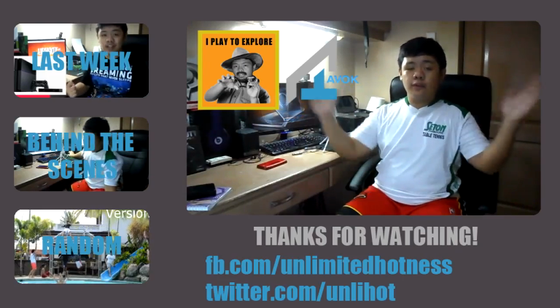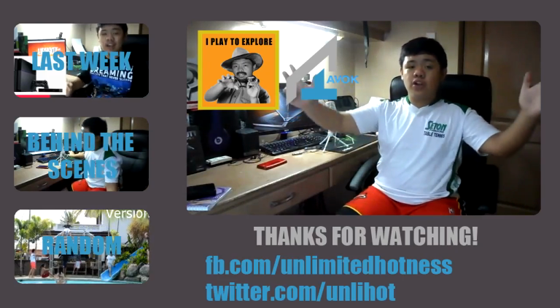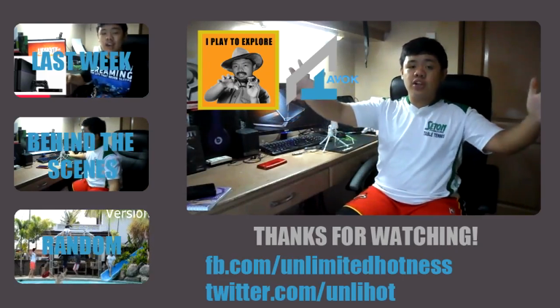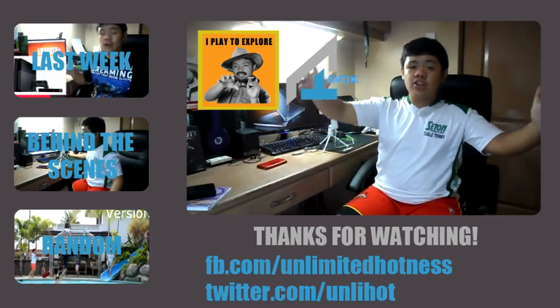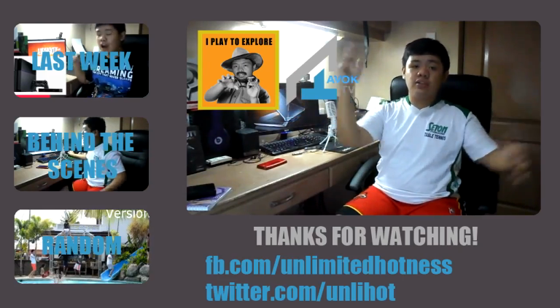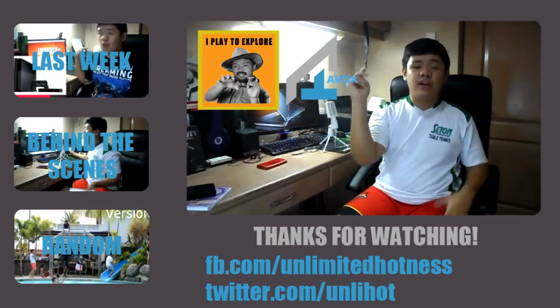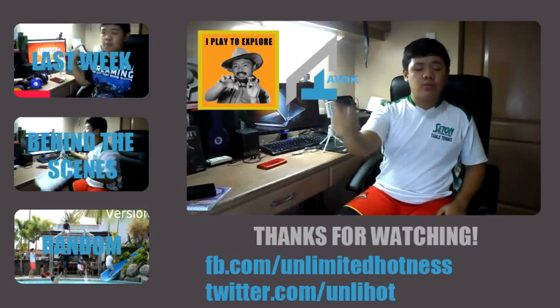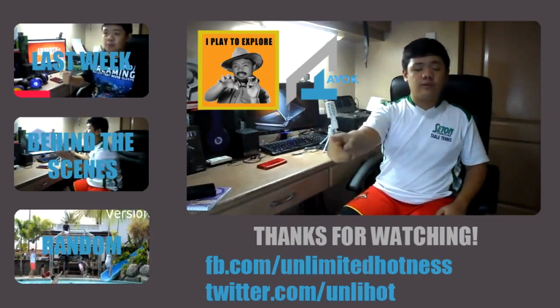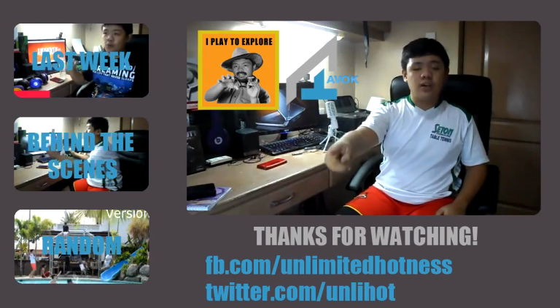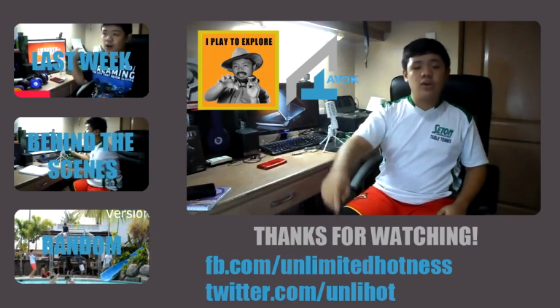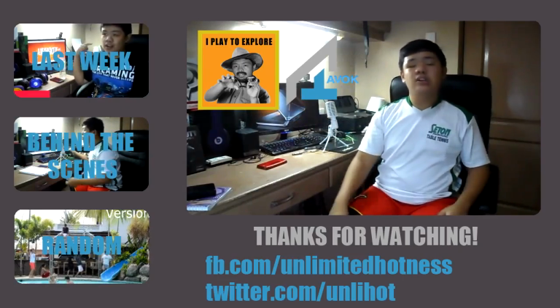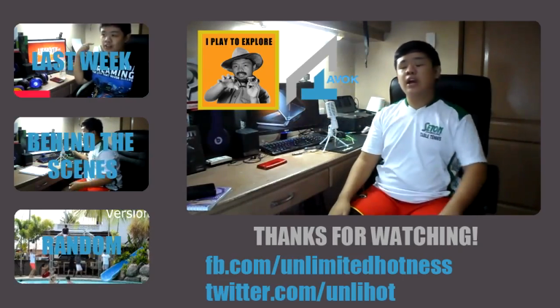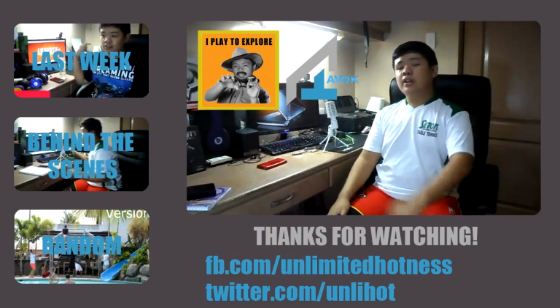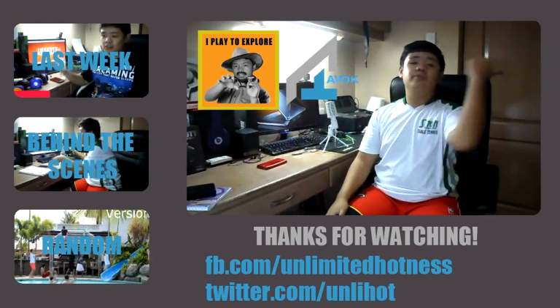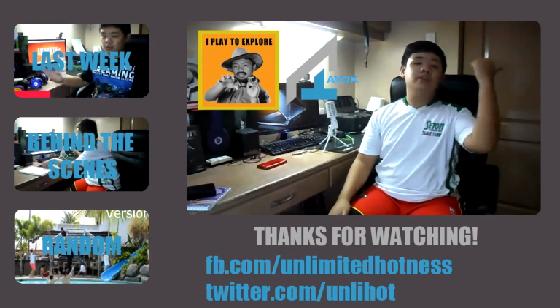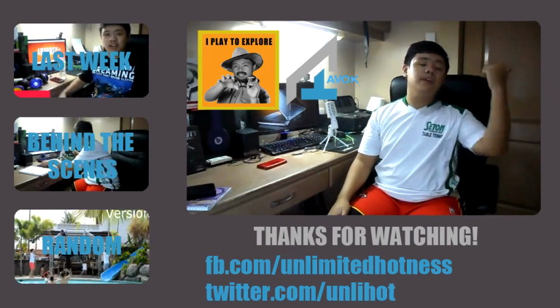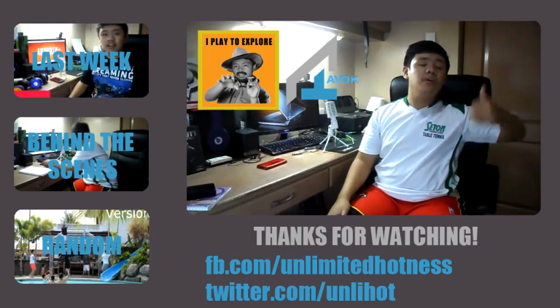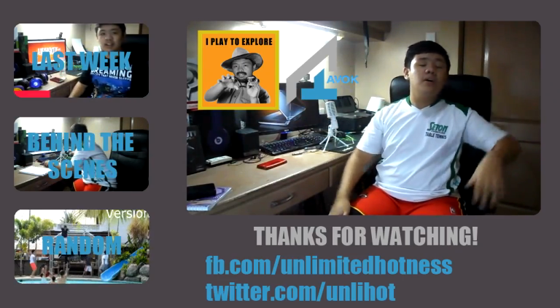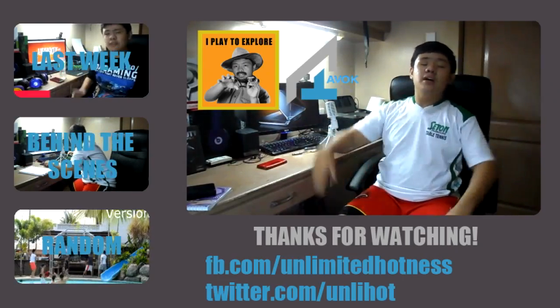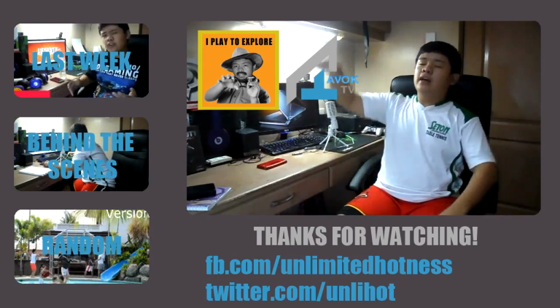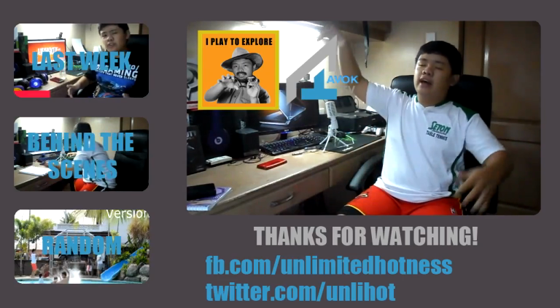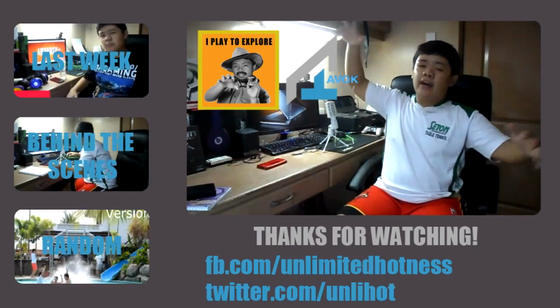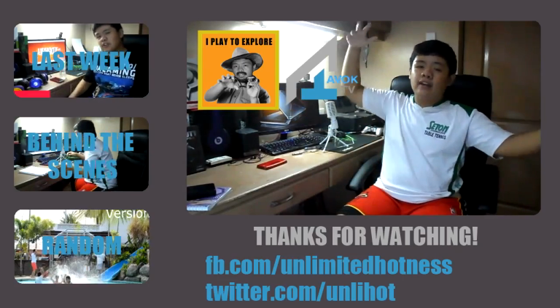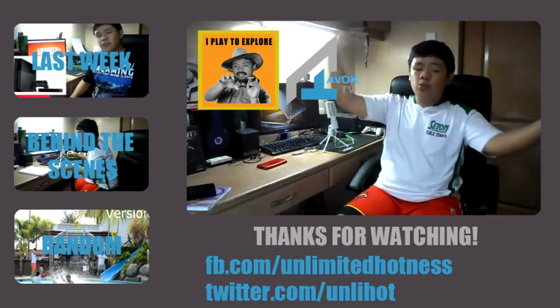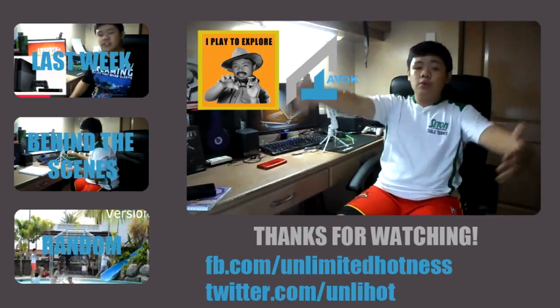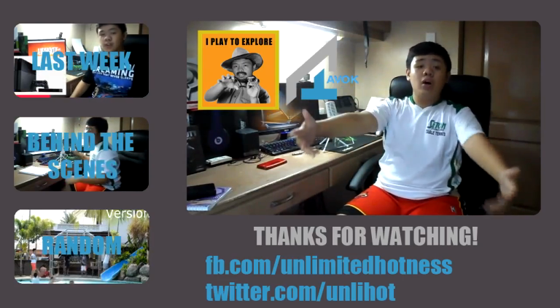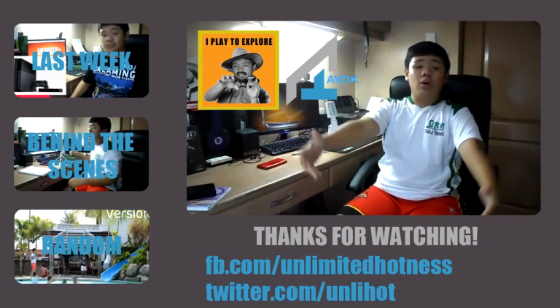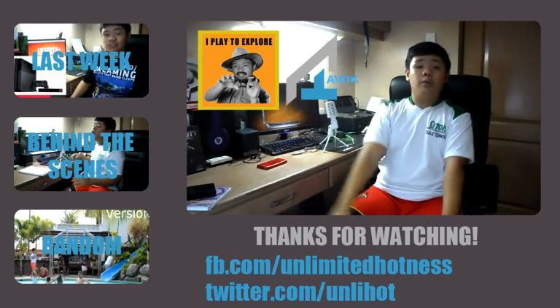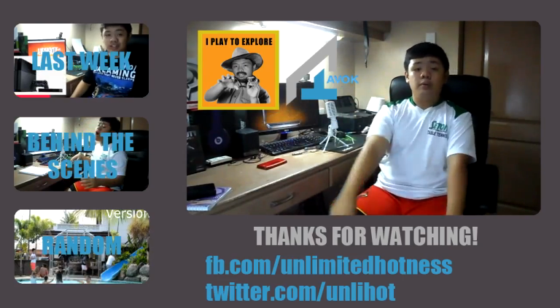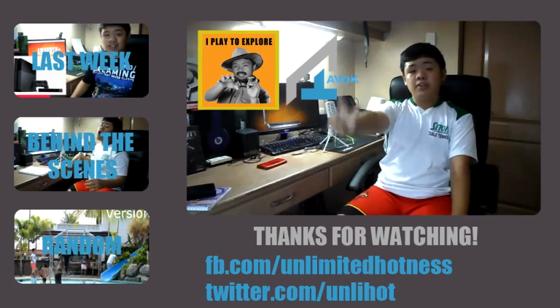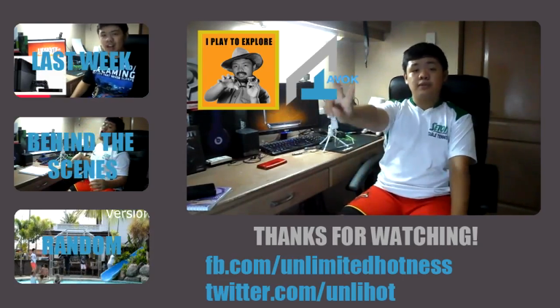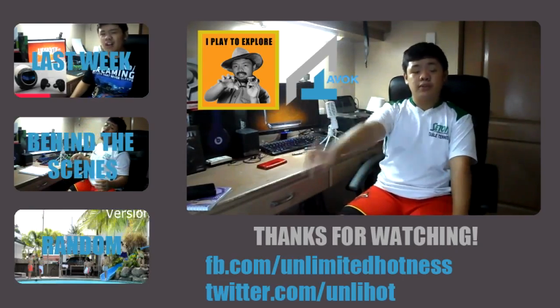Thank you for watching. Check out next week's video, check out last week's video, and that will be all. Peace everyone.